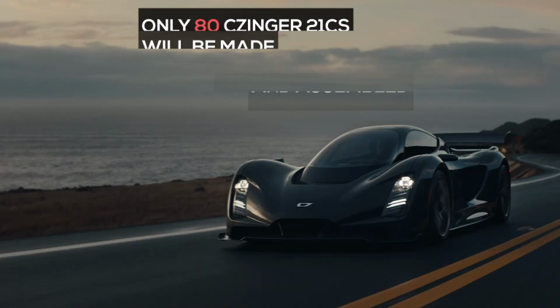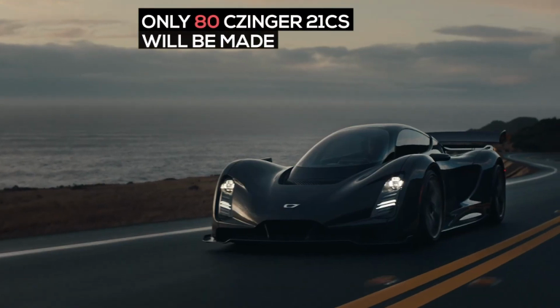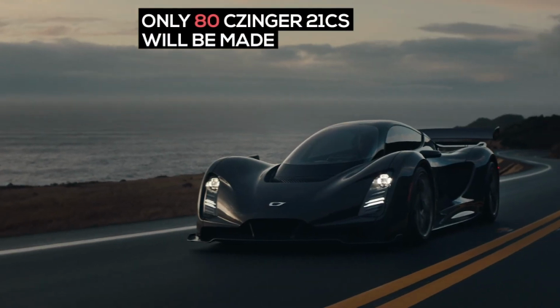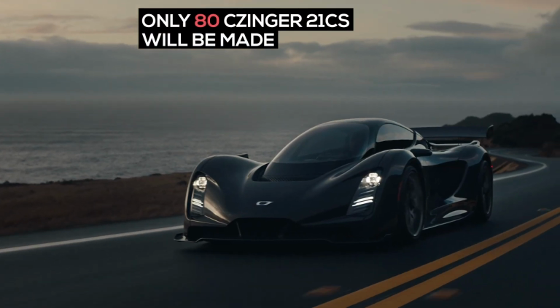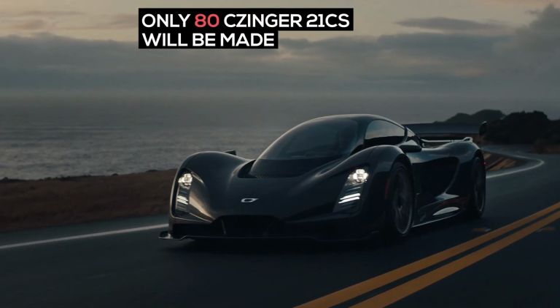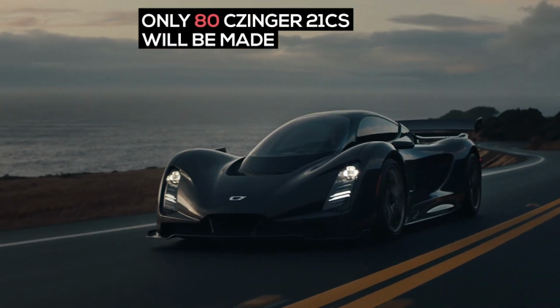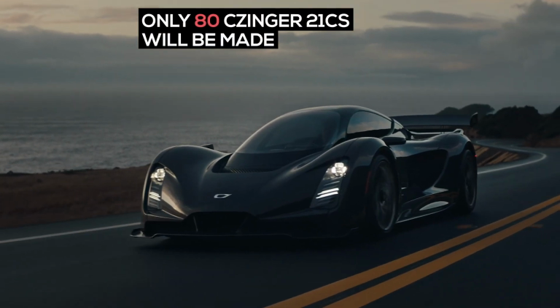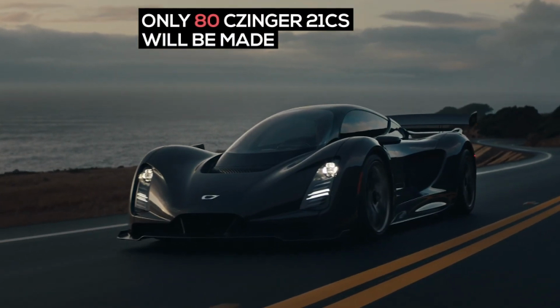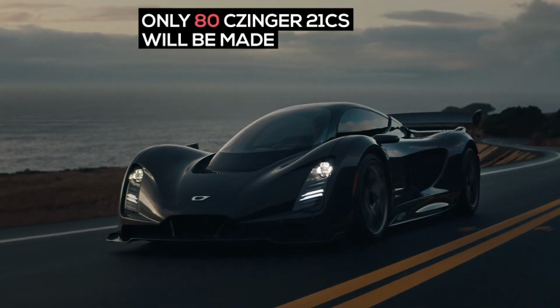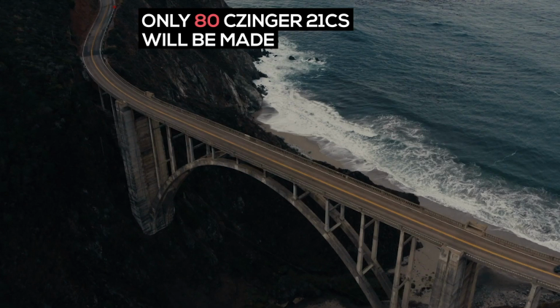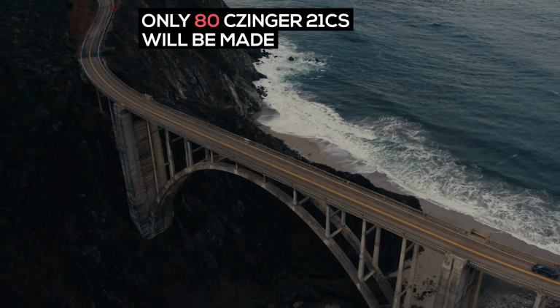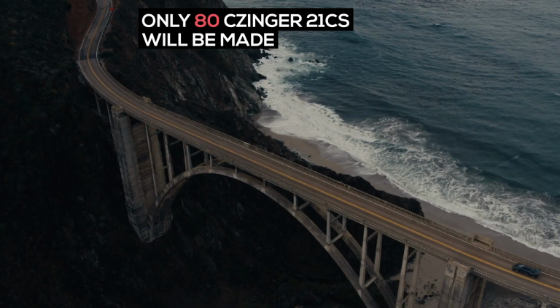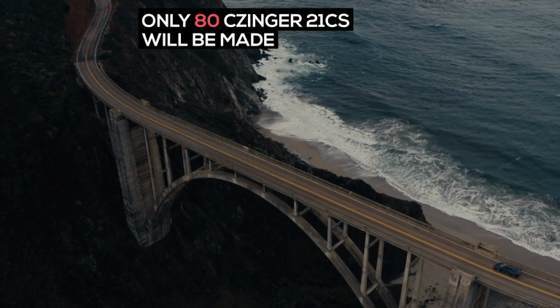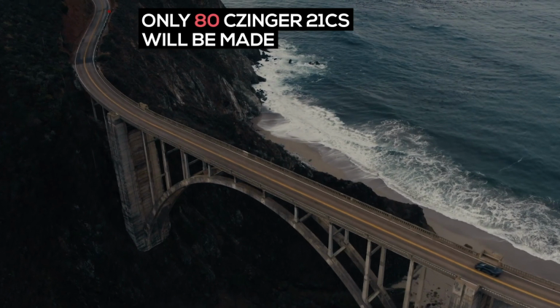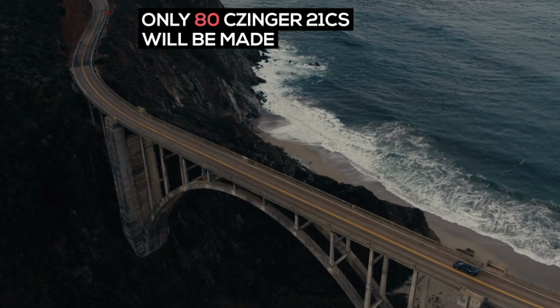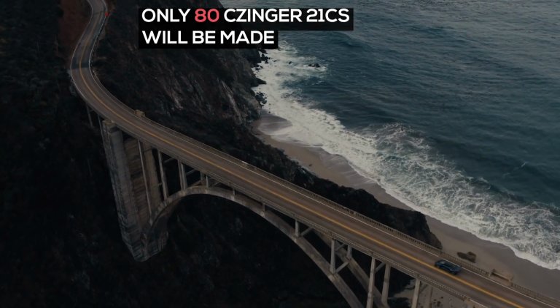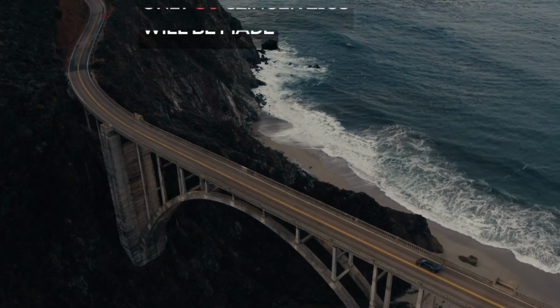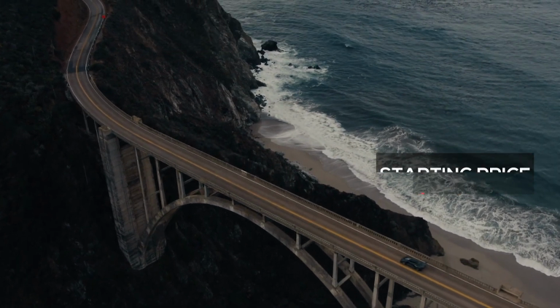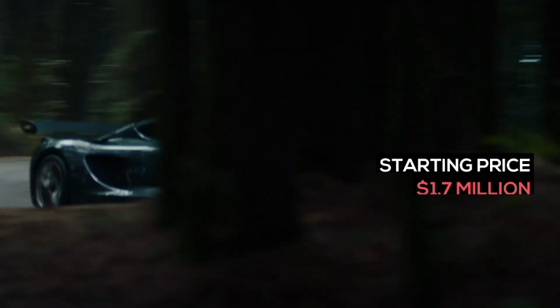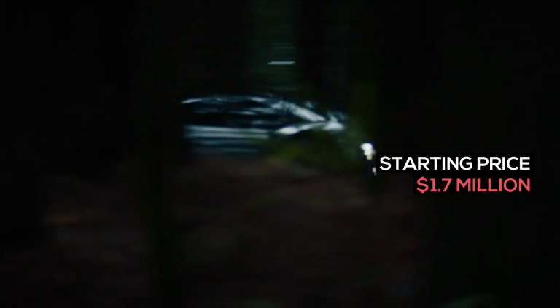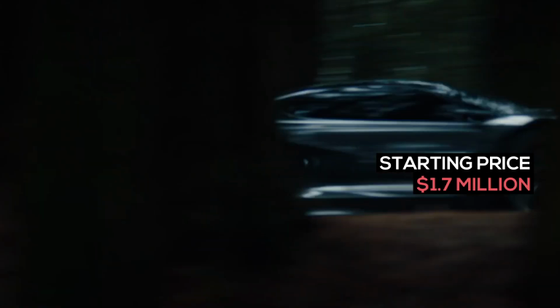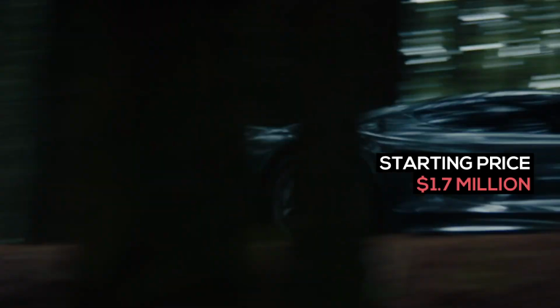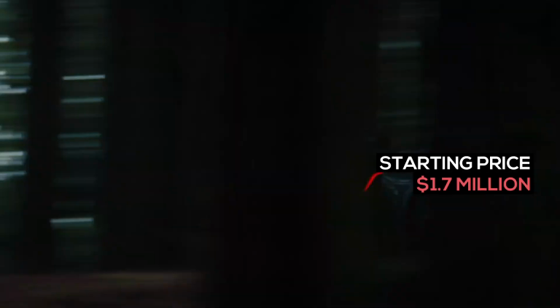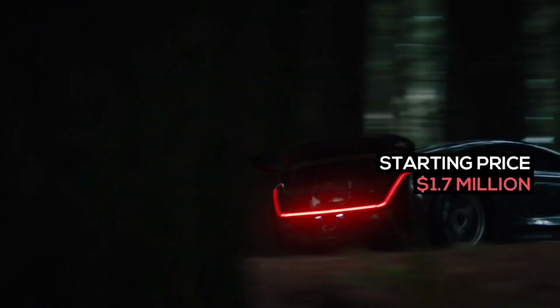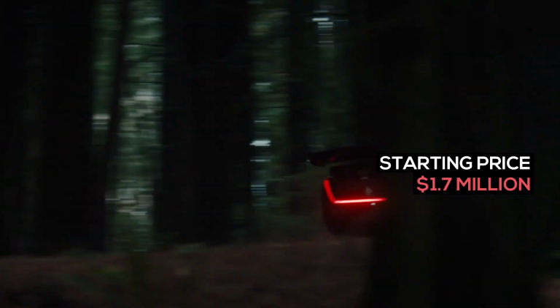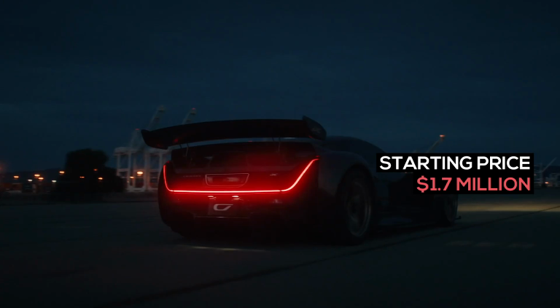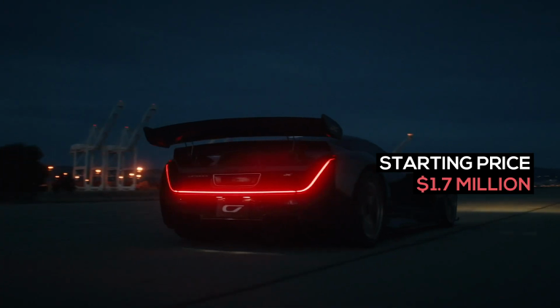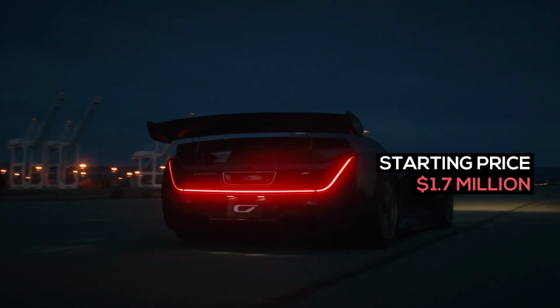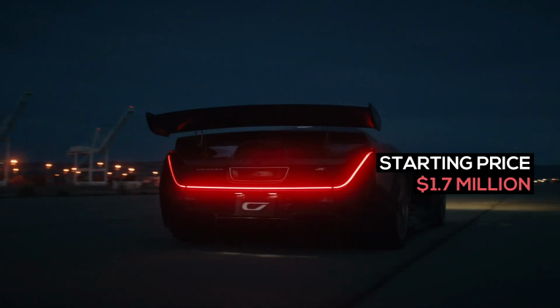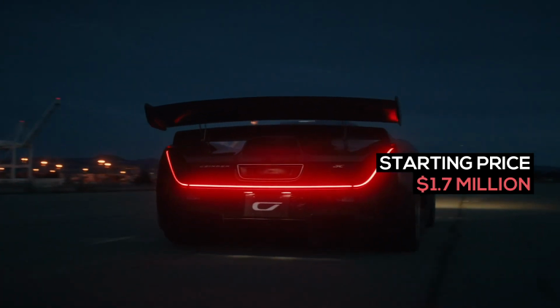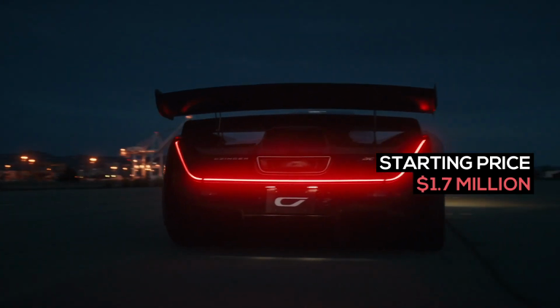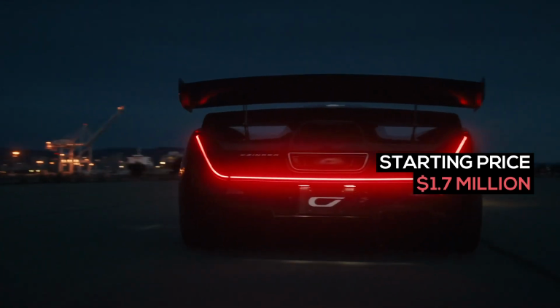Only 80 Zinger 21Cs will be made. Starting price: $1.7 million.